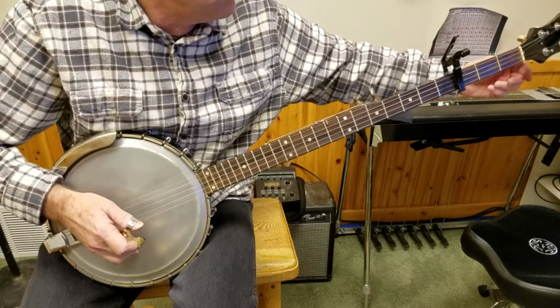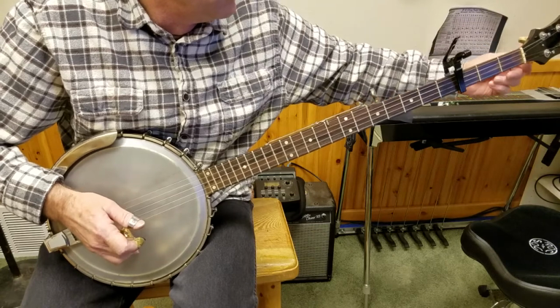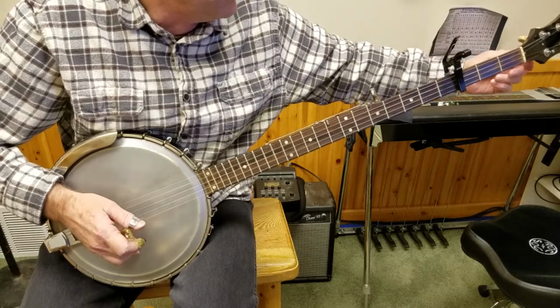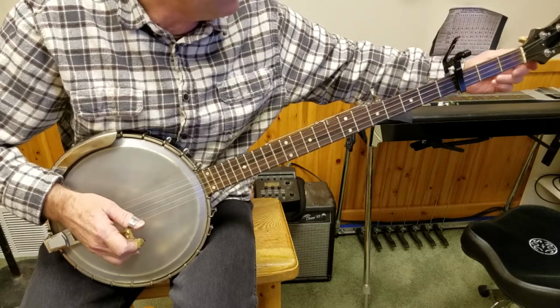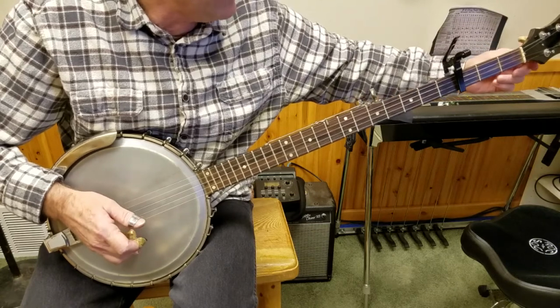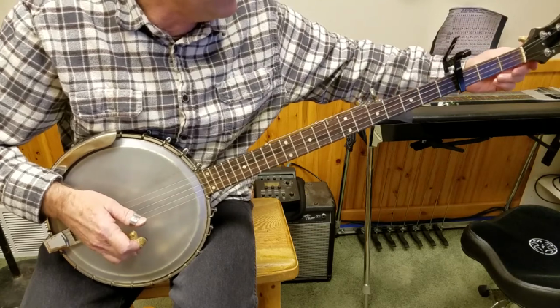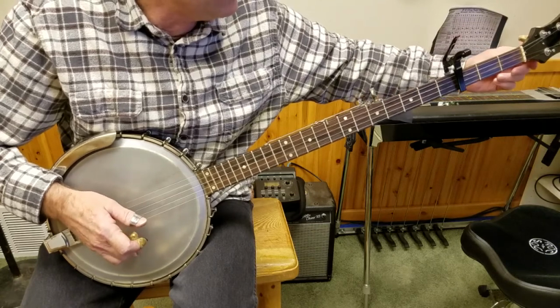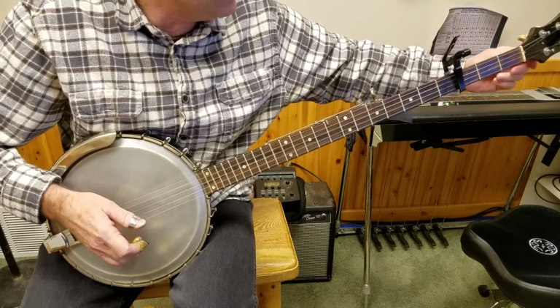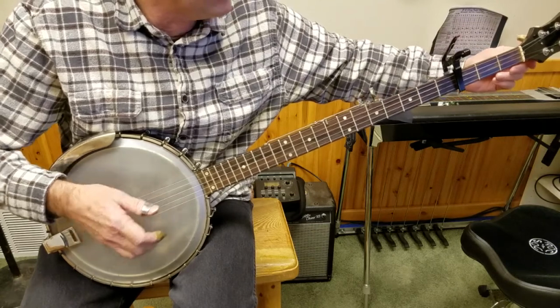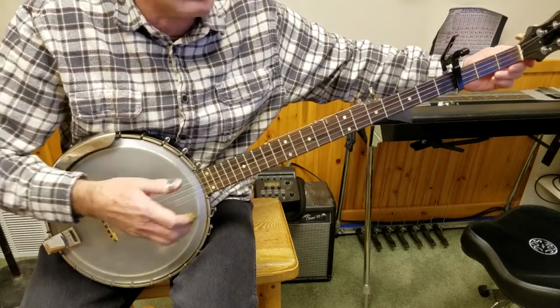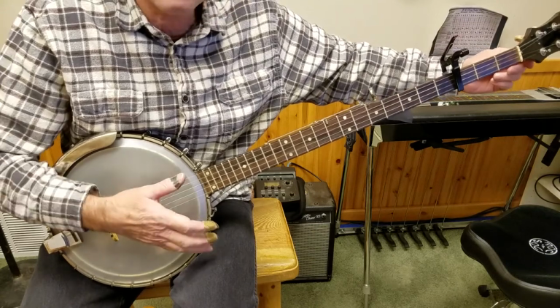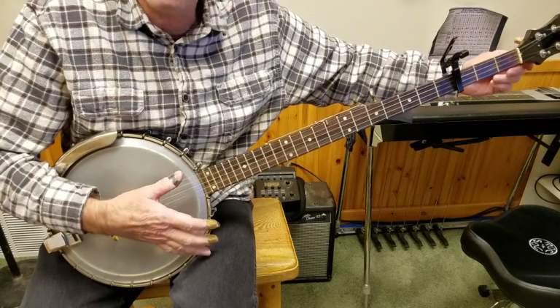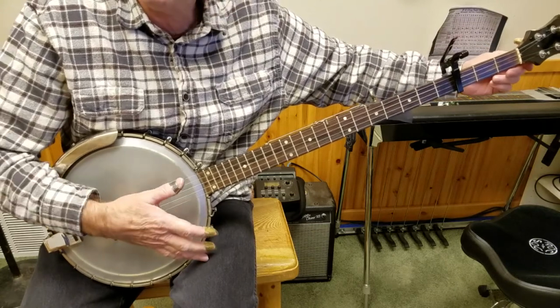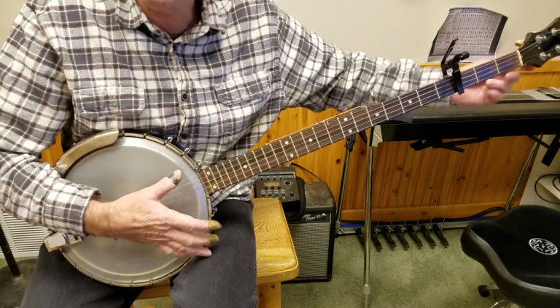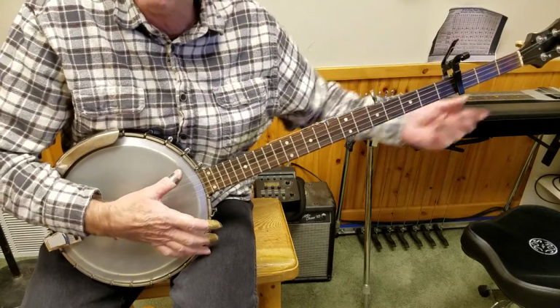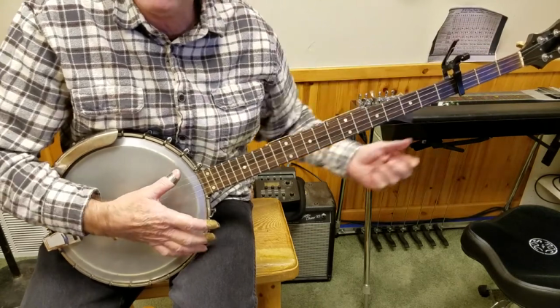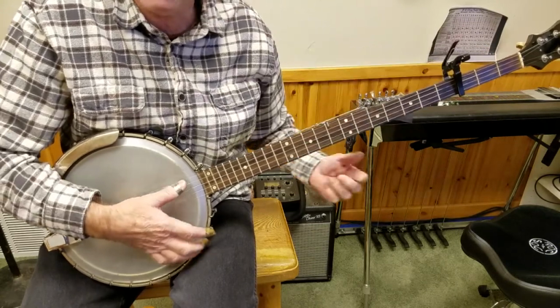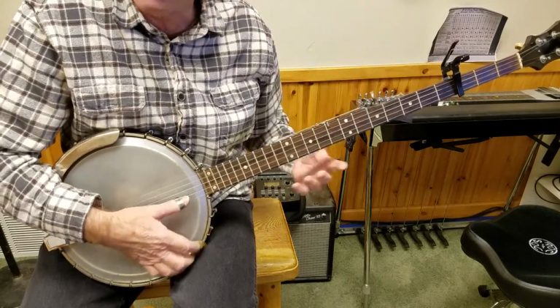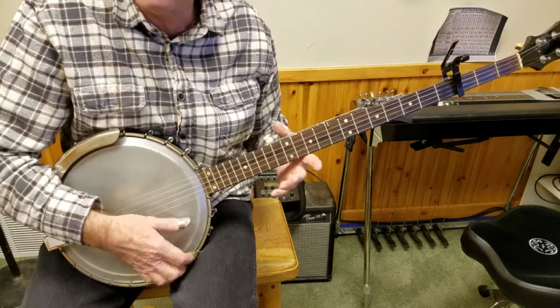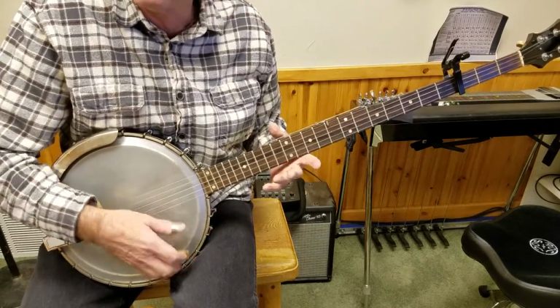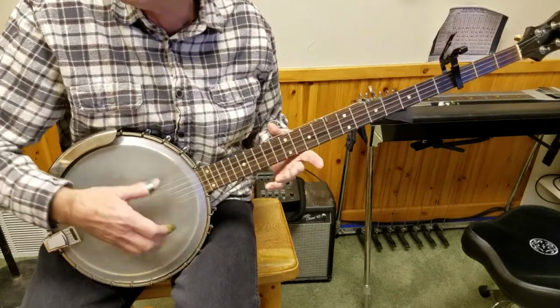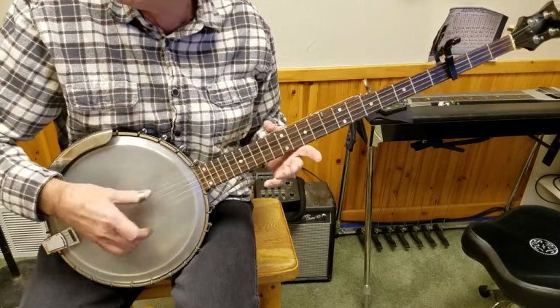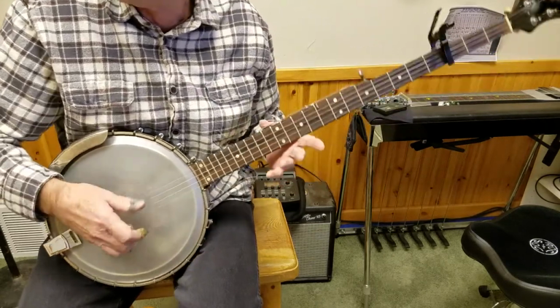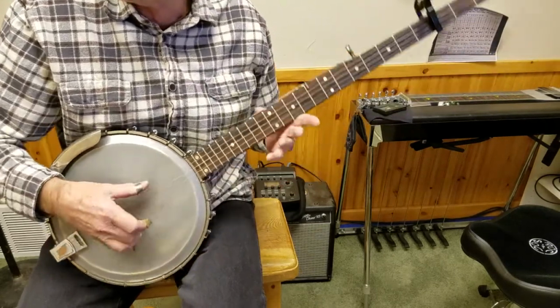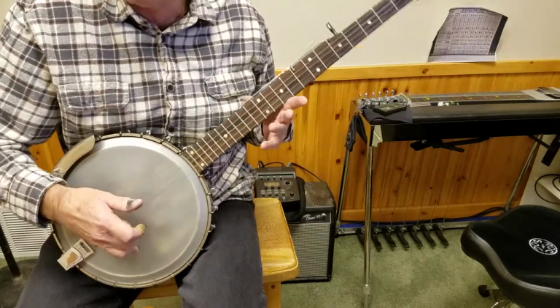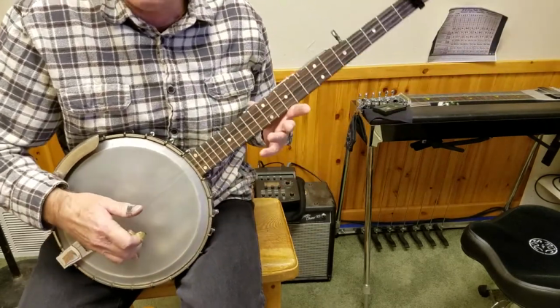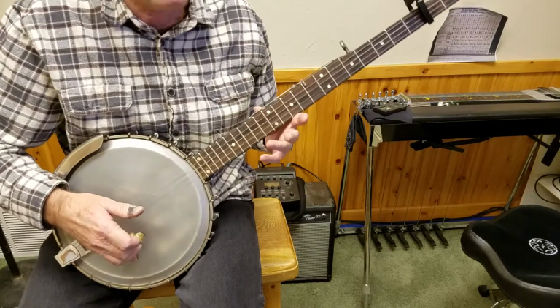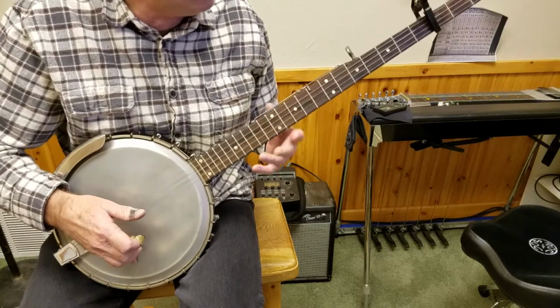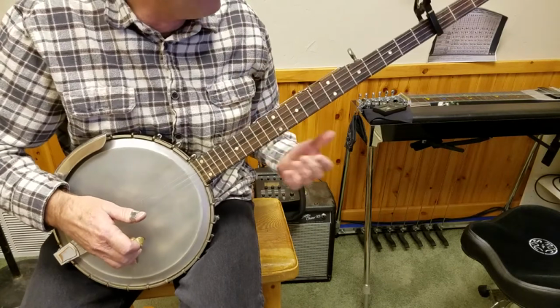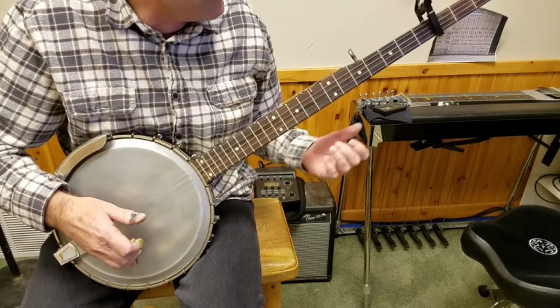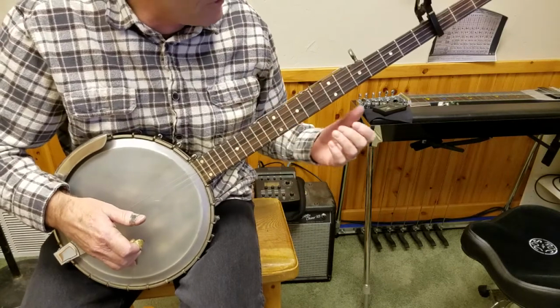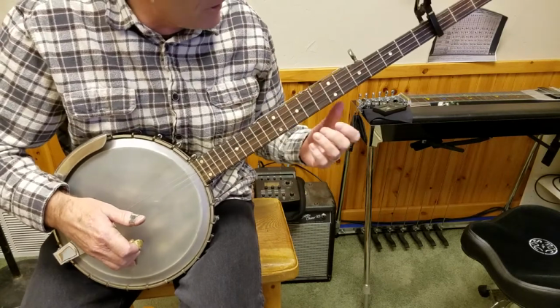Any time you do something like this, retune that banjo. That's an important thing.